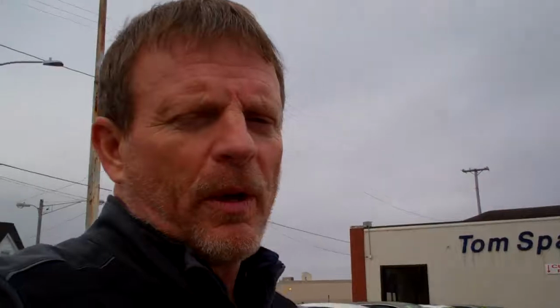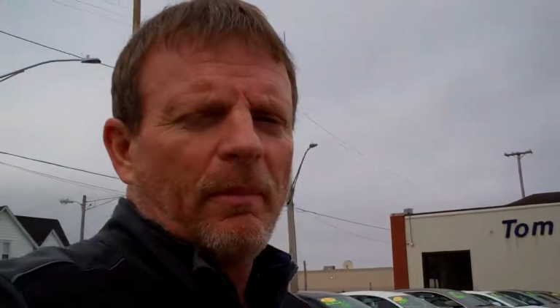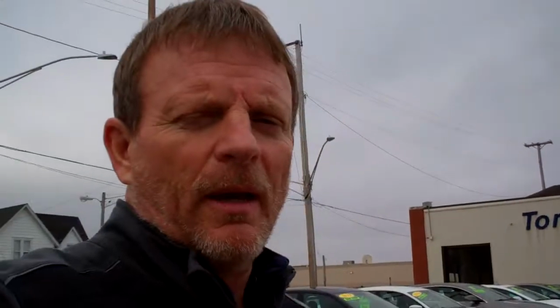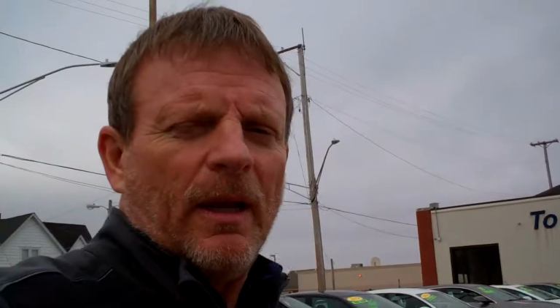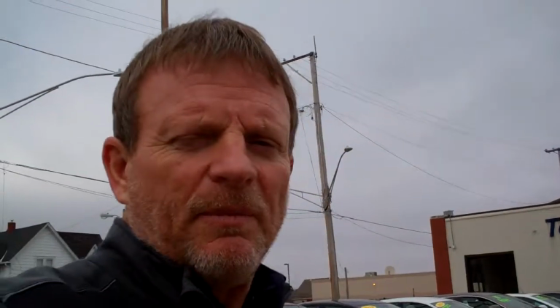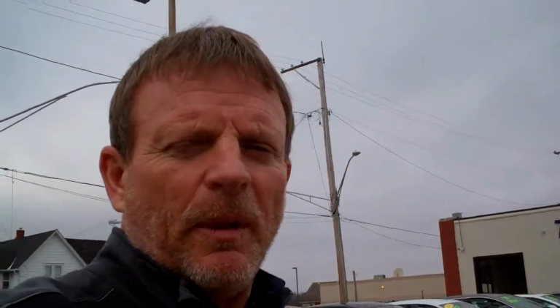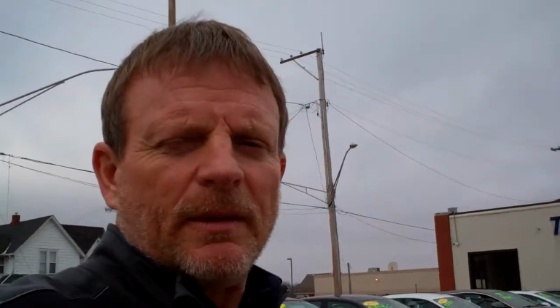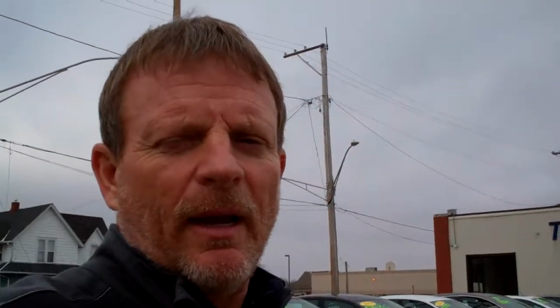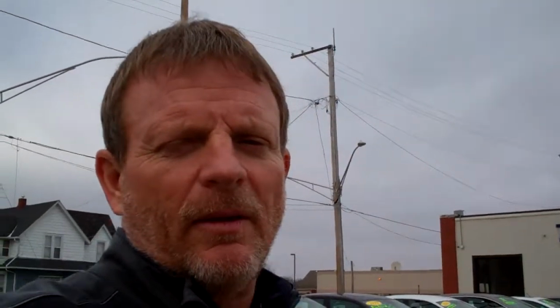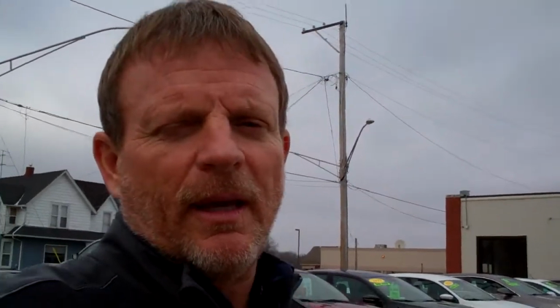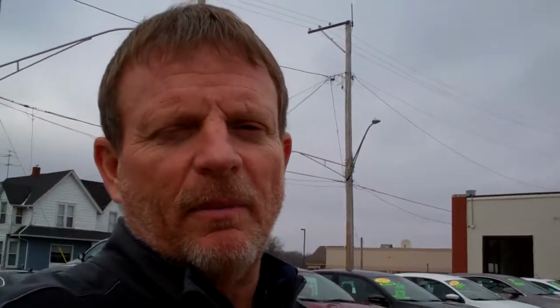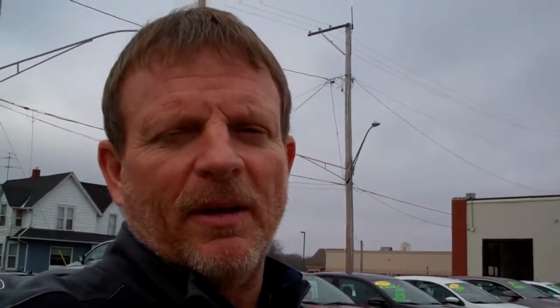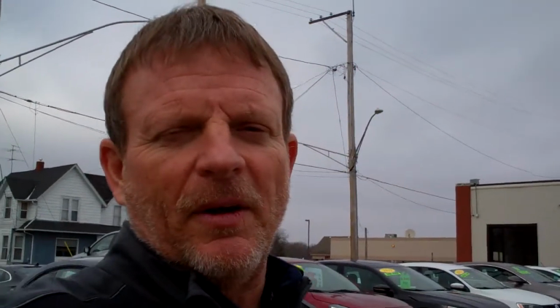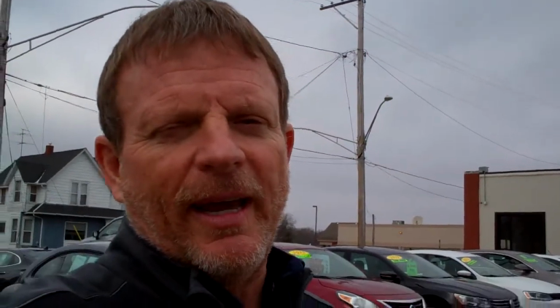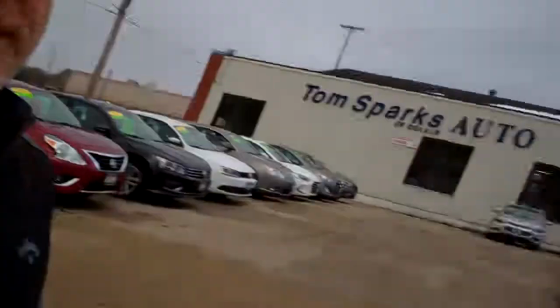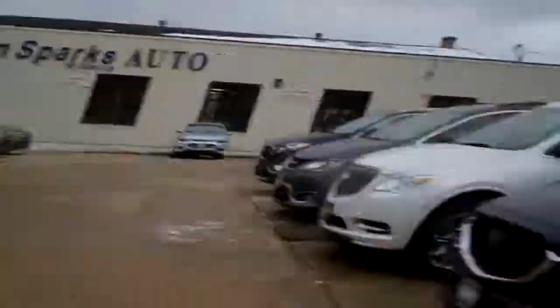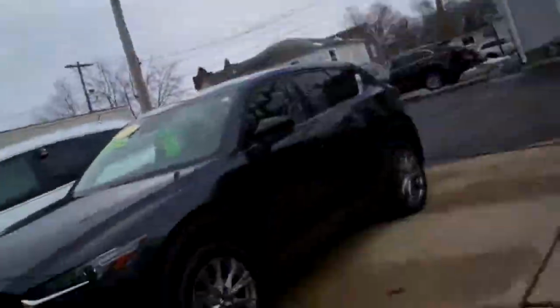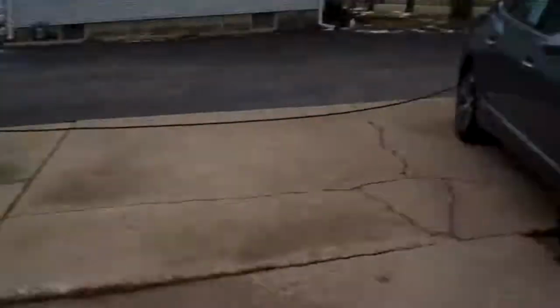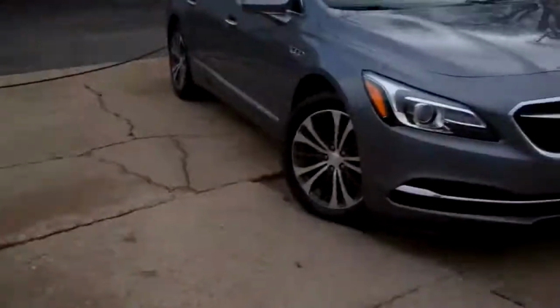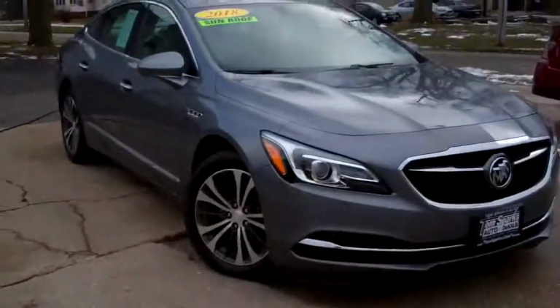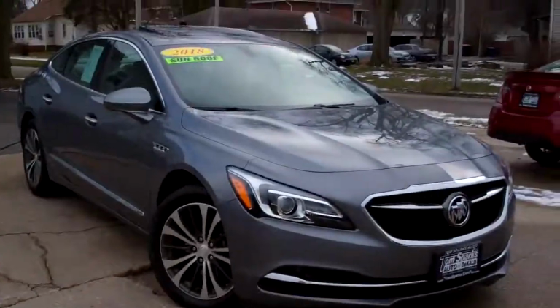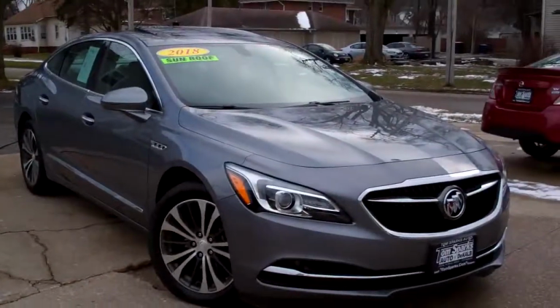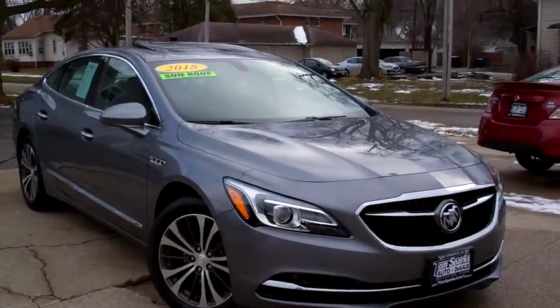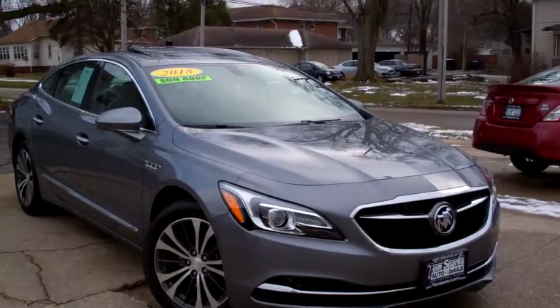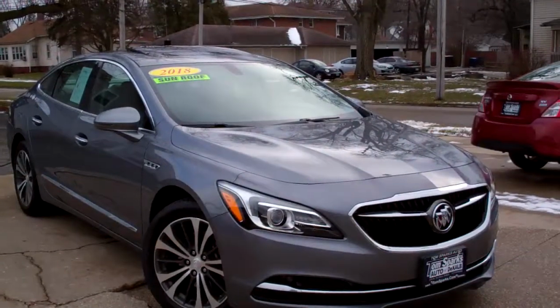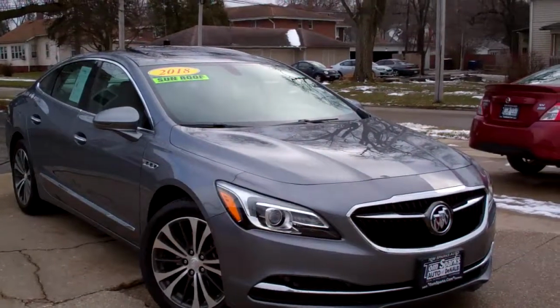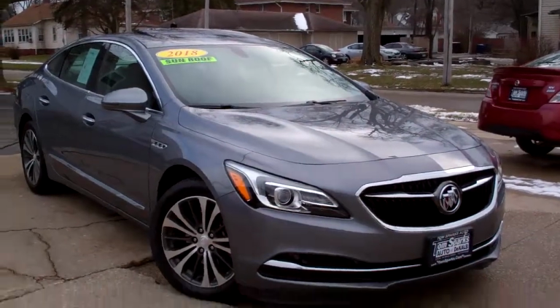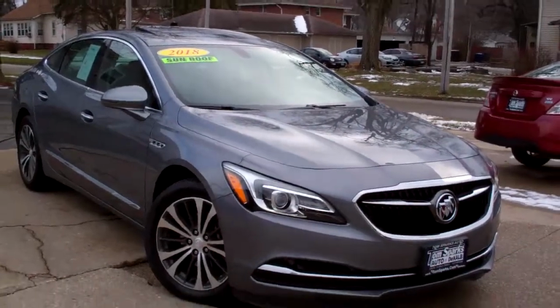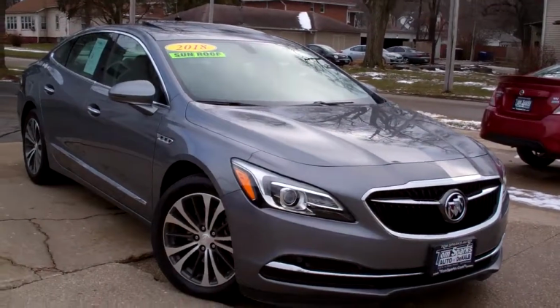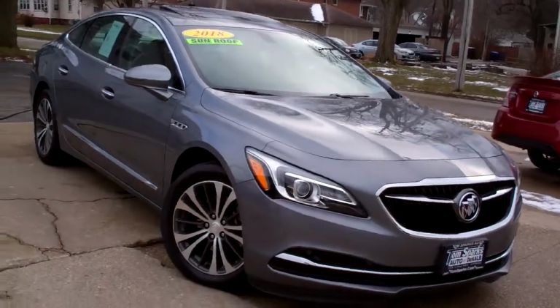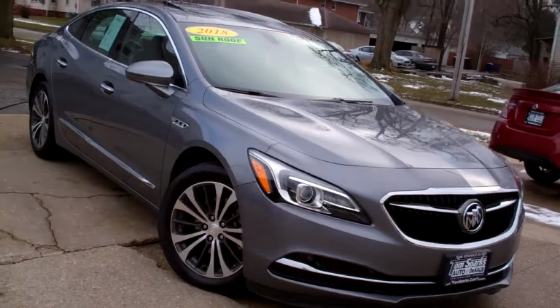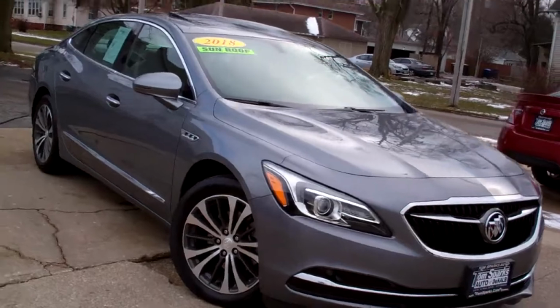Brad Mayo, Tom Sparks Auto, DeKalb, Illinois. Check this out — 2018 Buick LaCrosse.